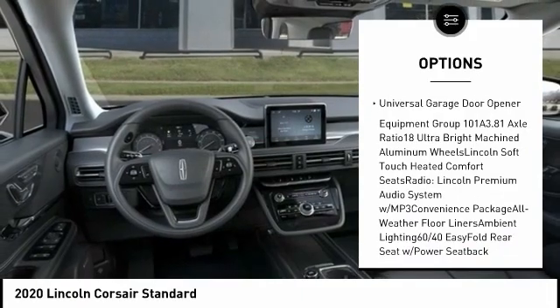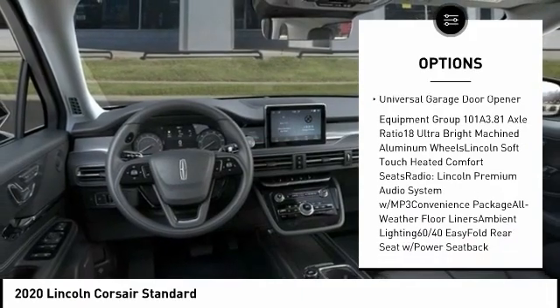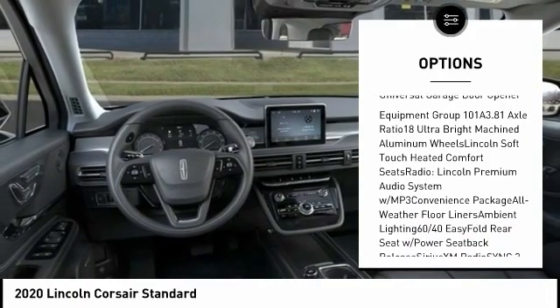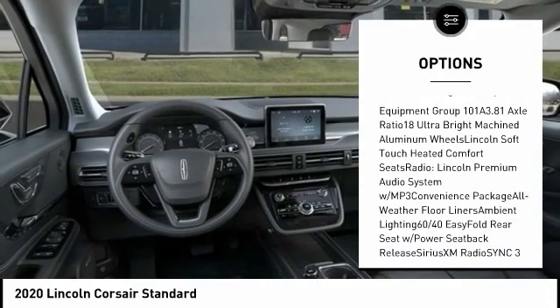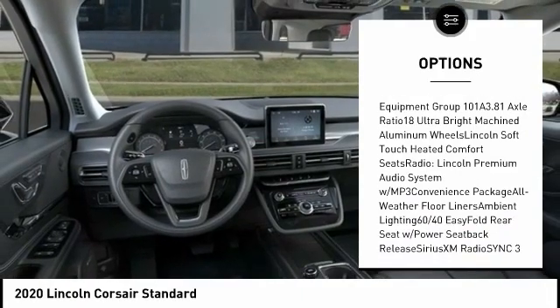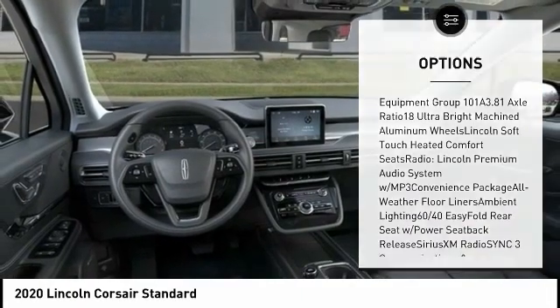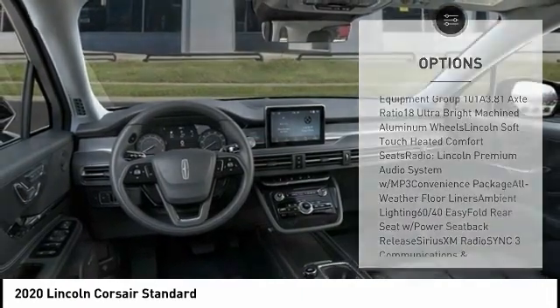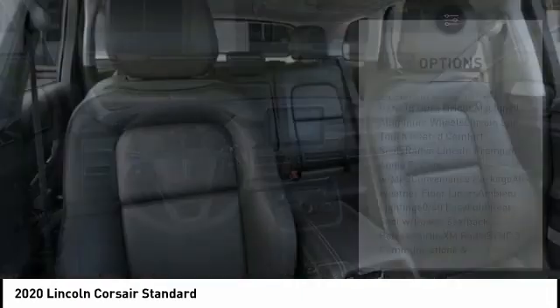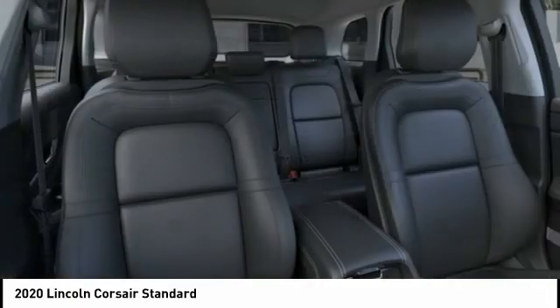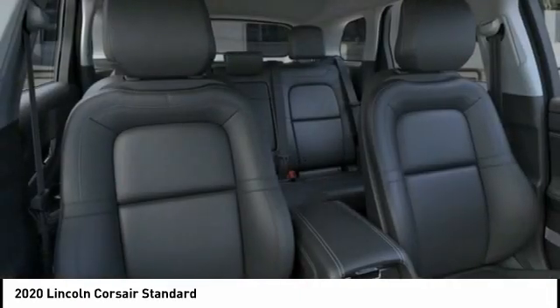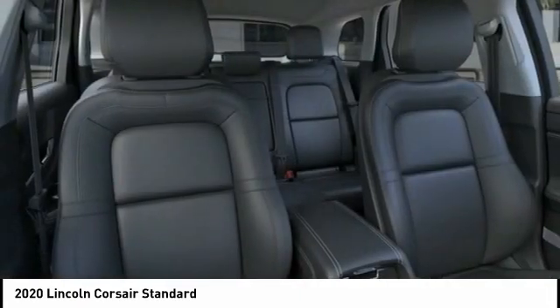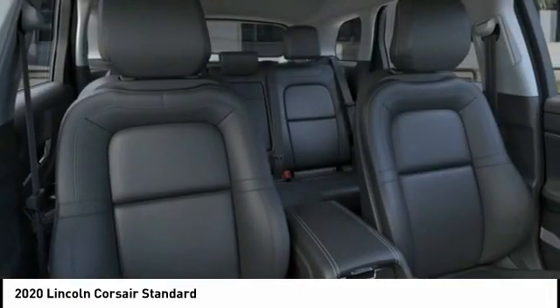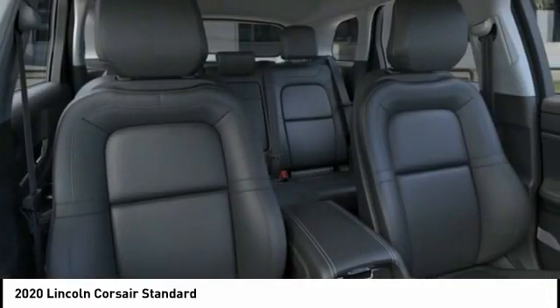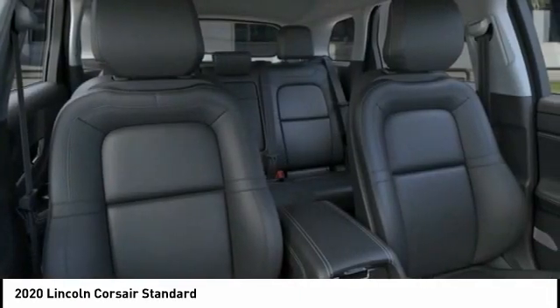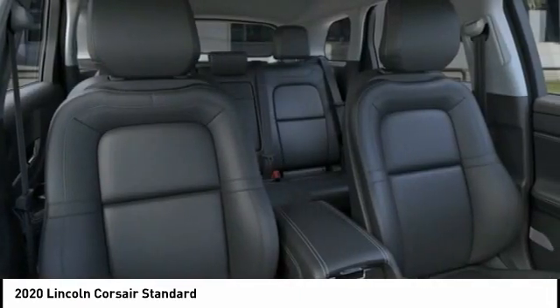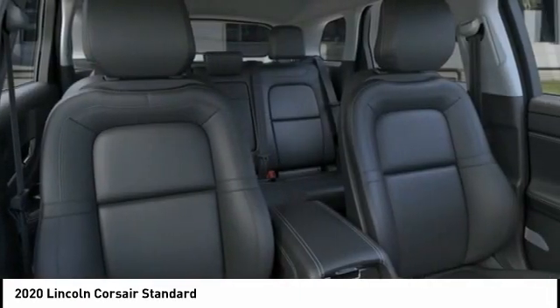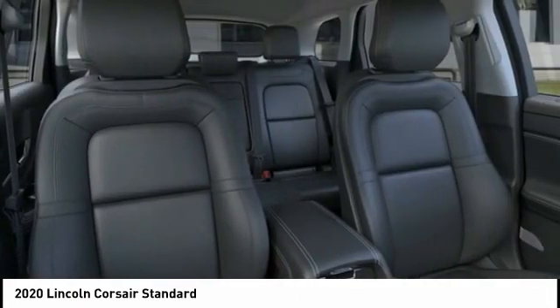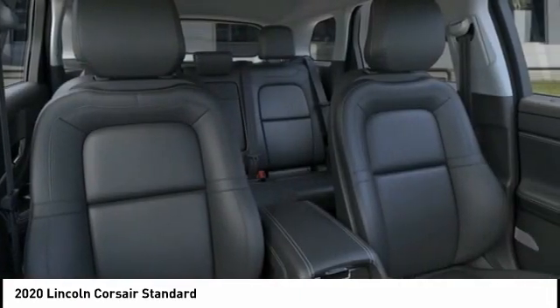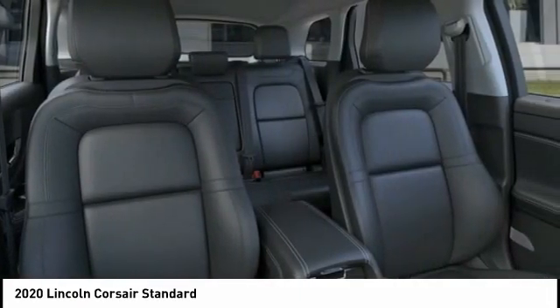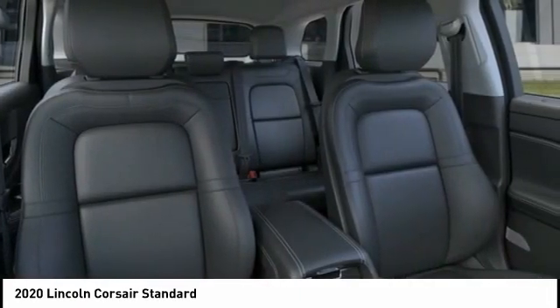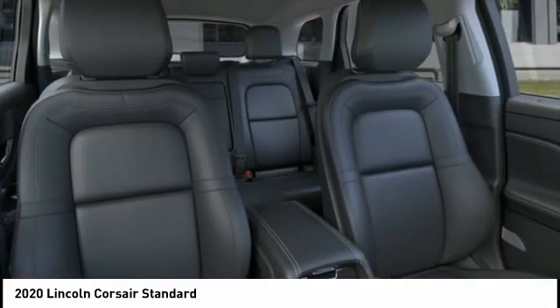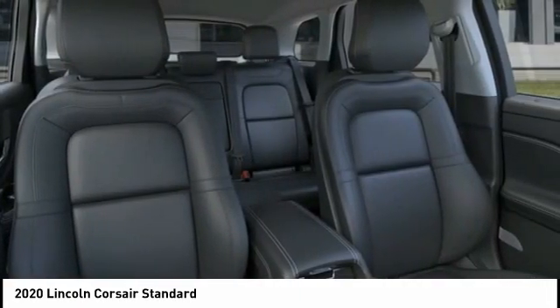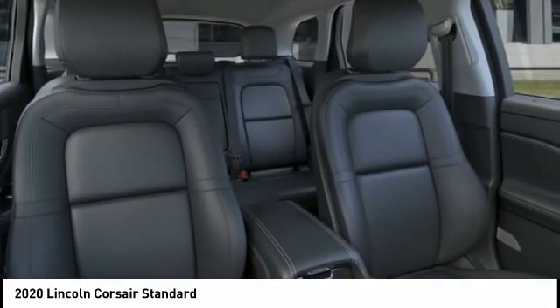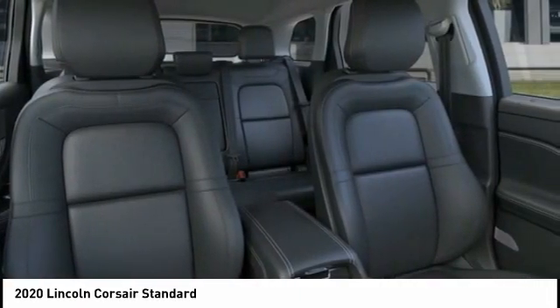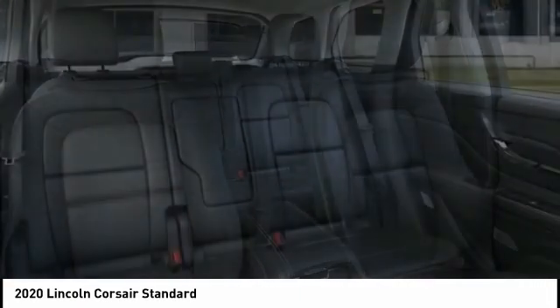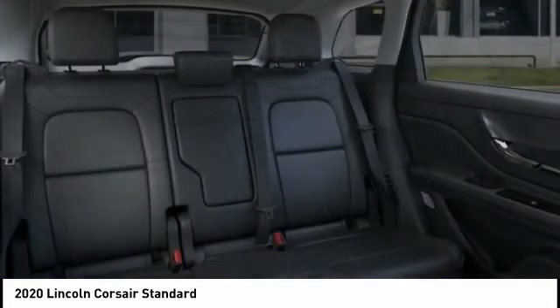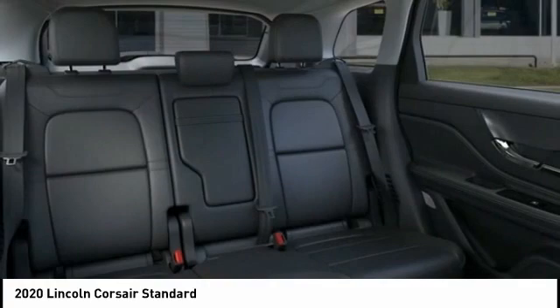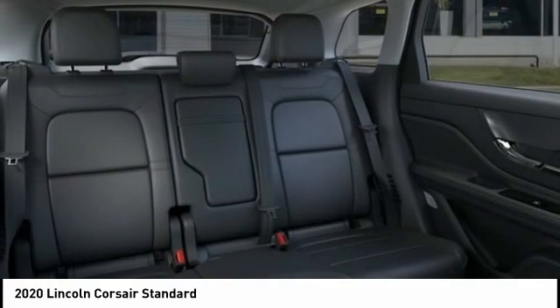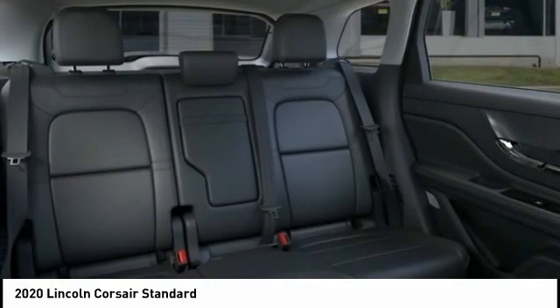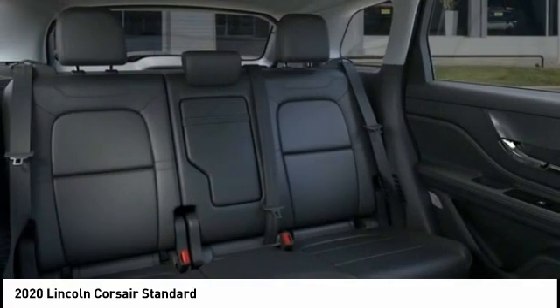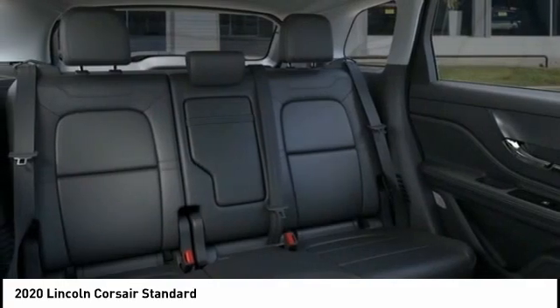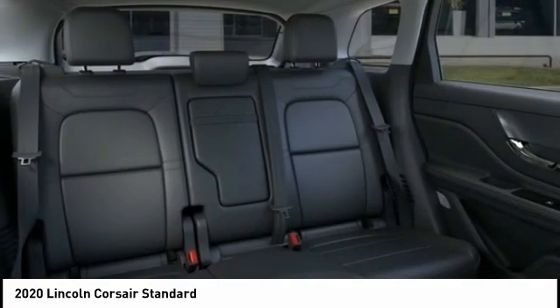Alloy wheels, power steering, four-wheel disc brakes, universal garage door opener.